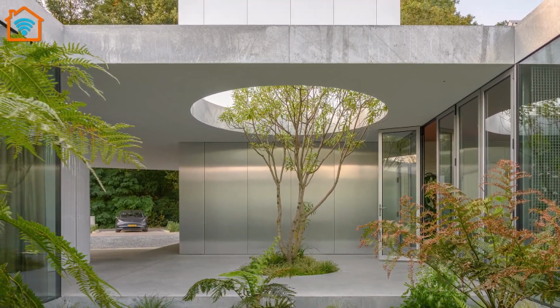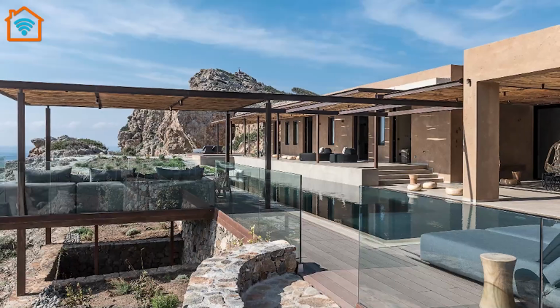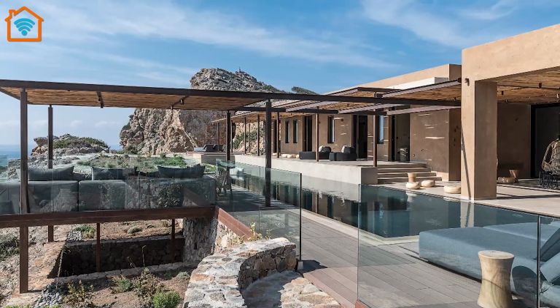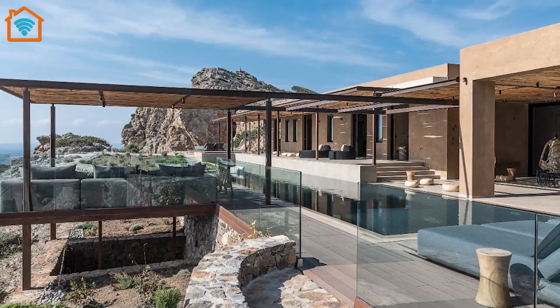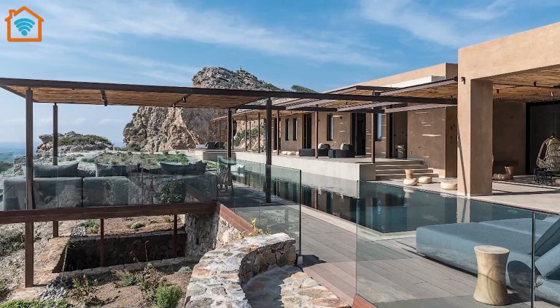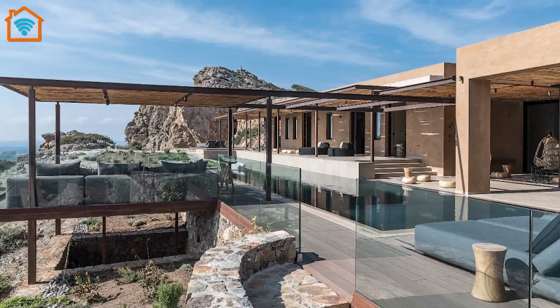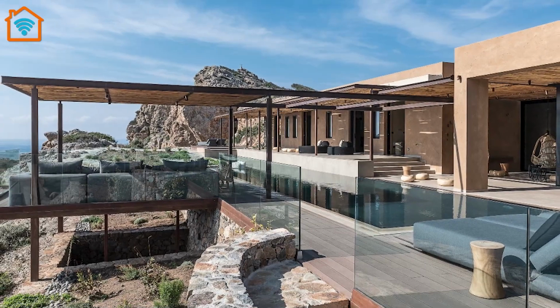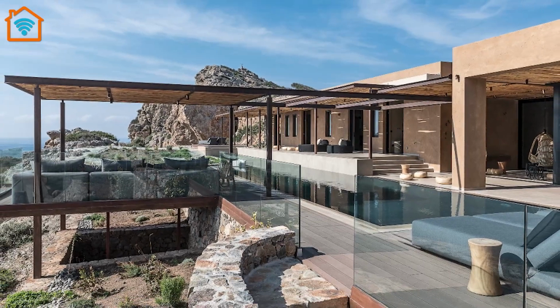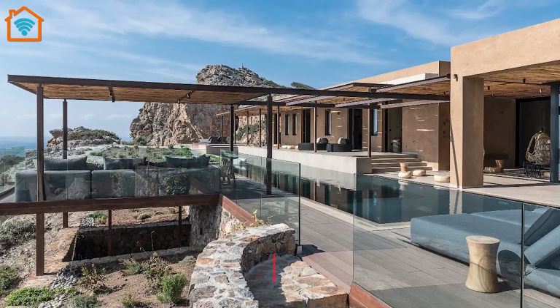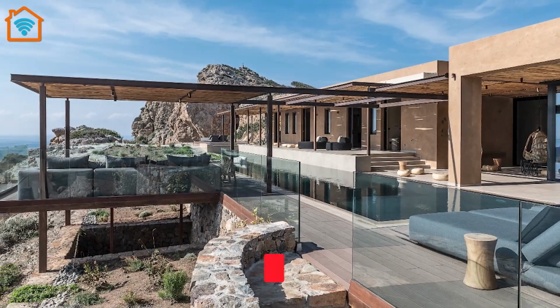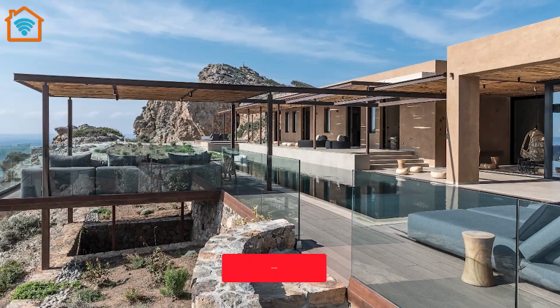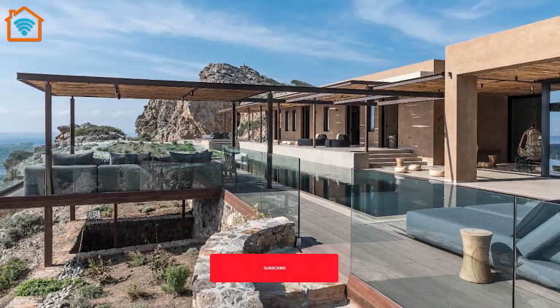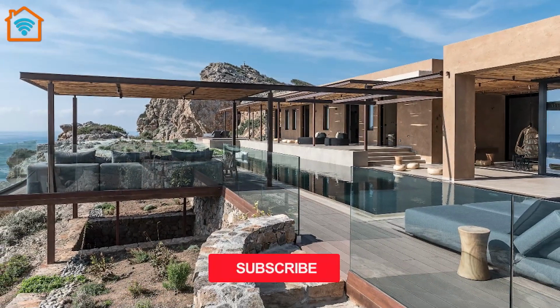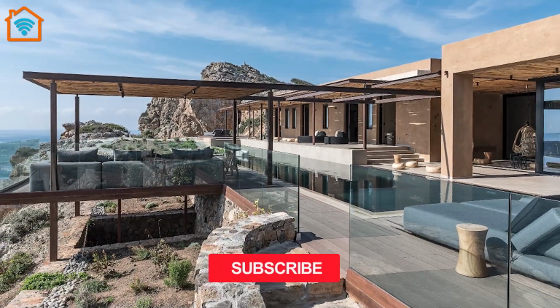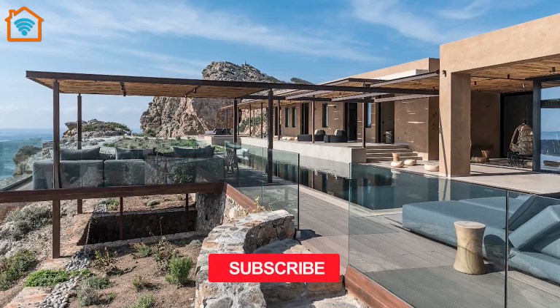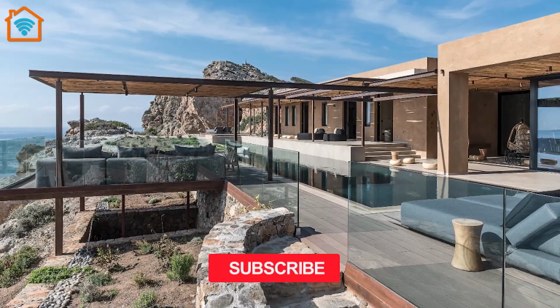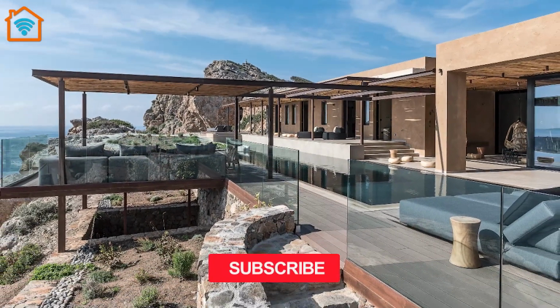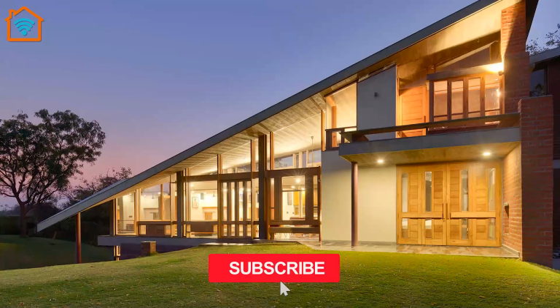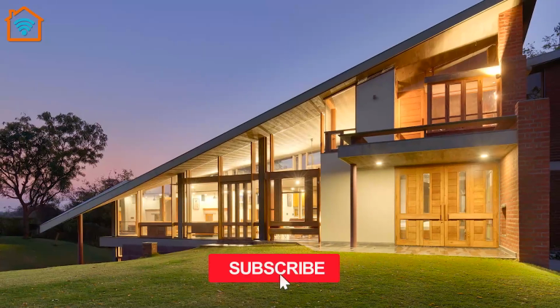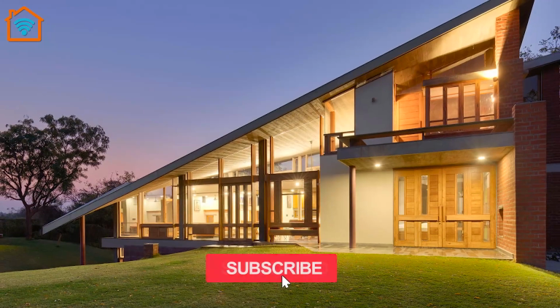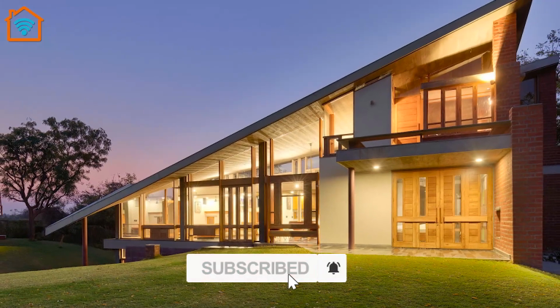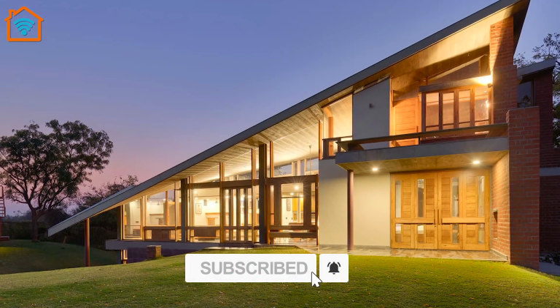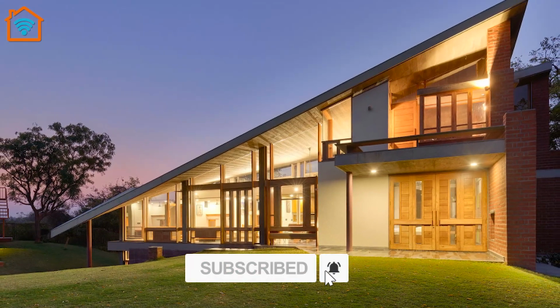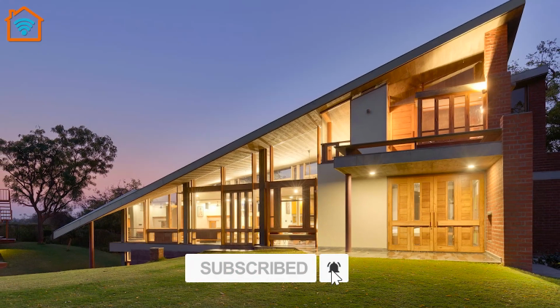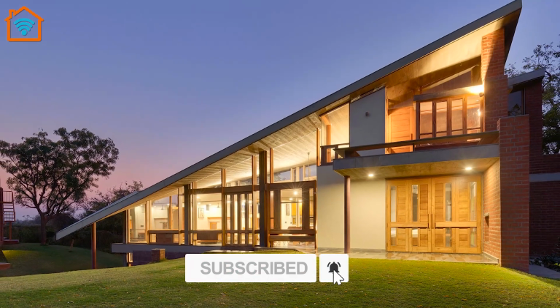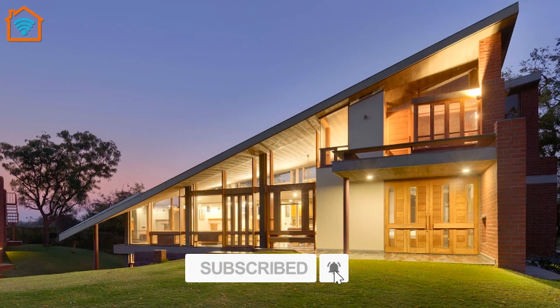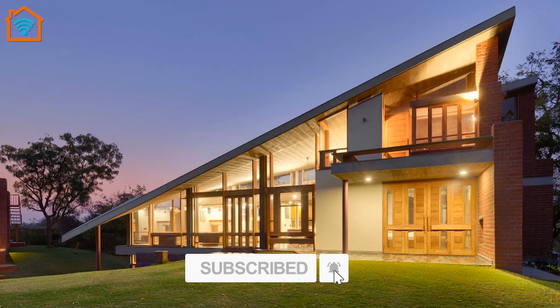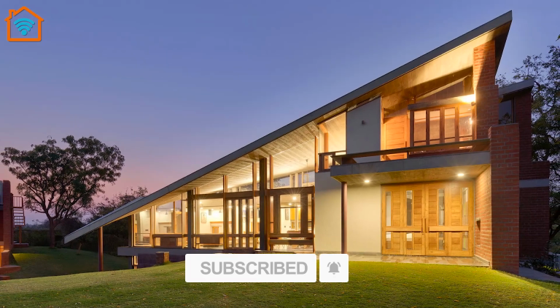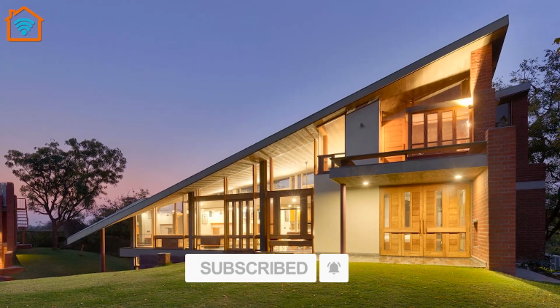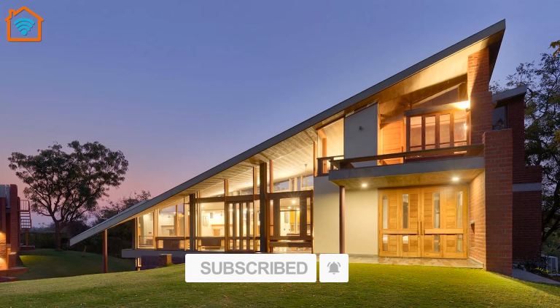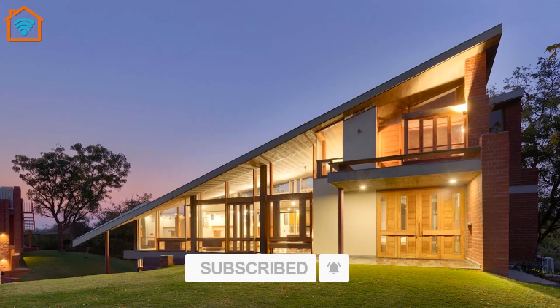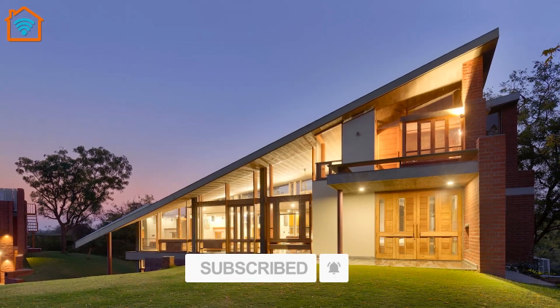Hi, and welcome back to our channel. As always, glad to have supporters. Like, subscribe, and turn on the bell to hear about the latest video.